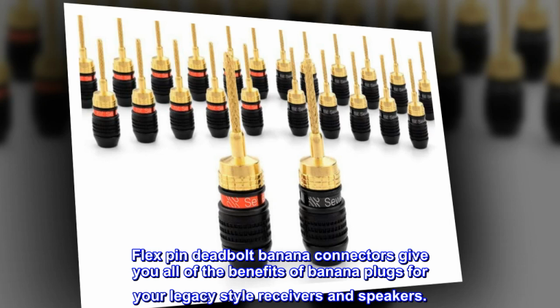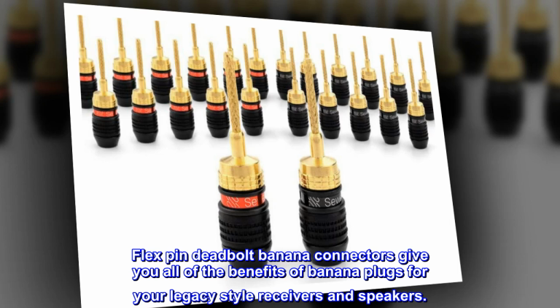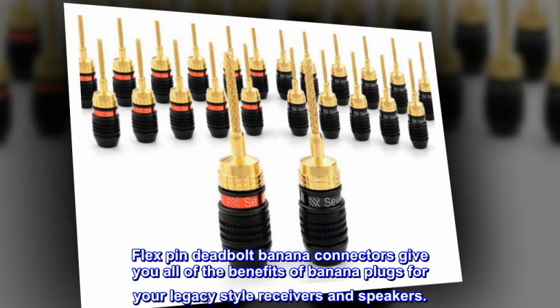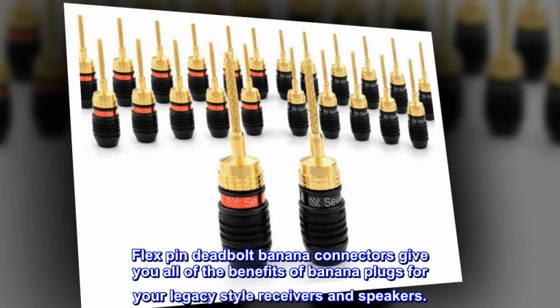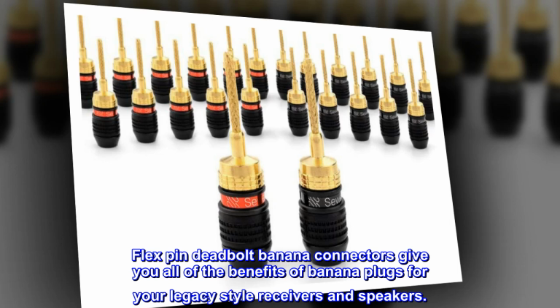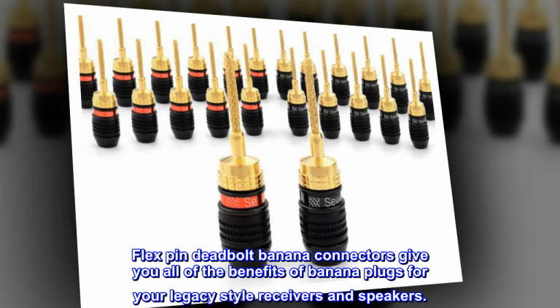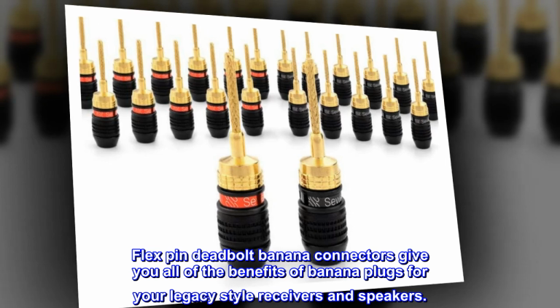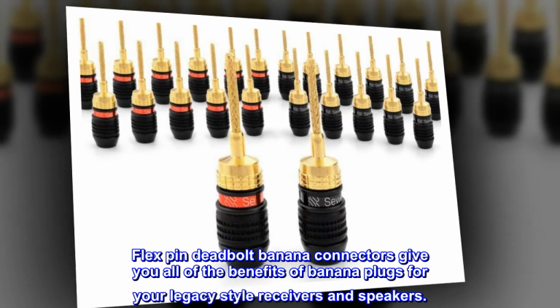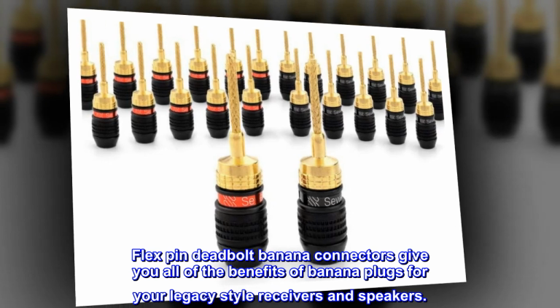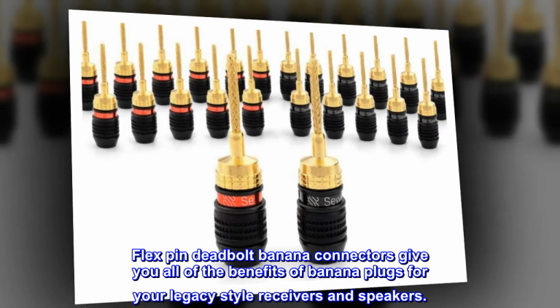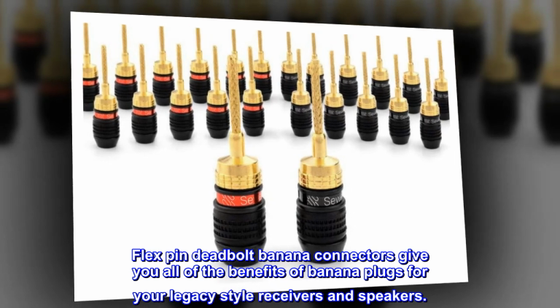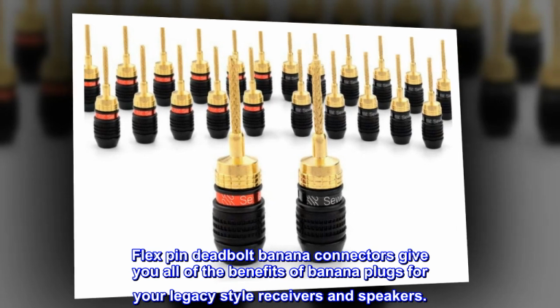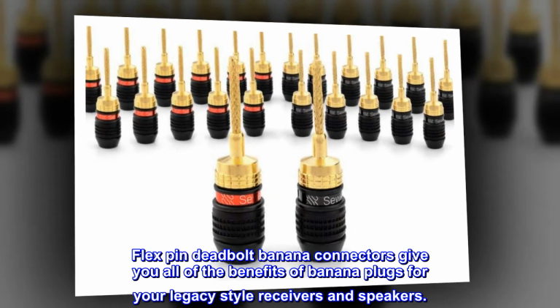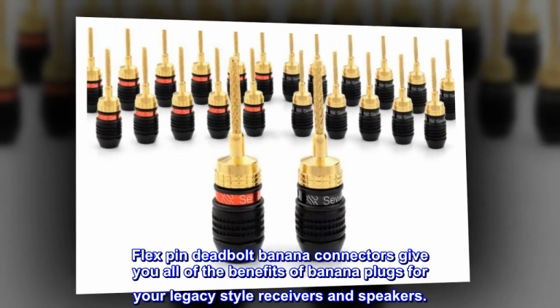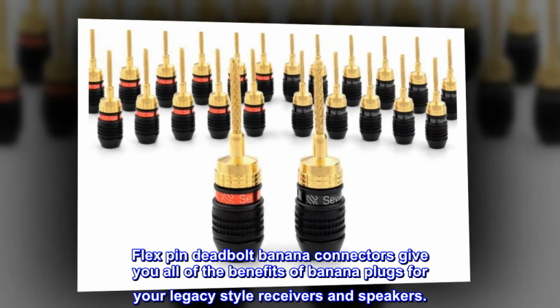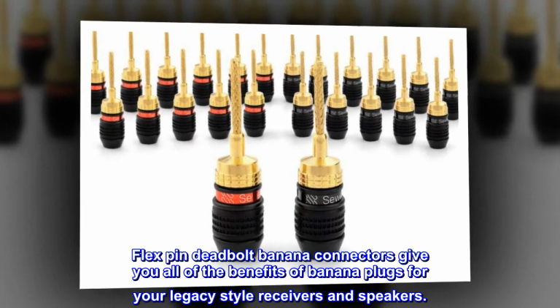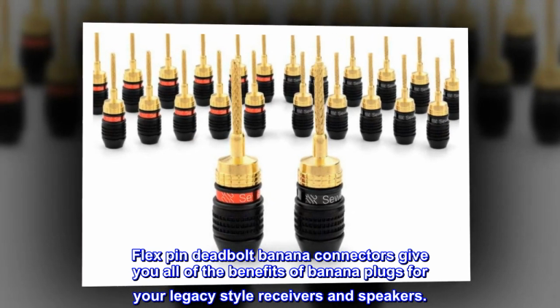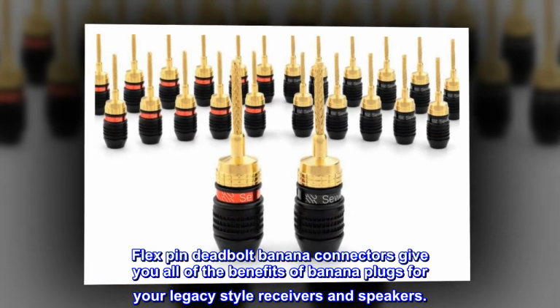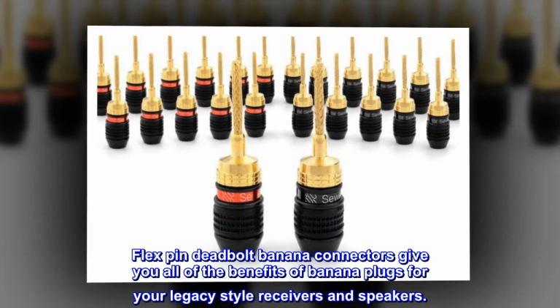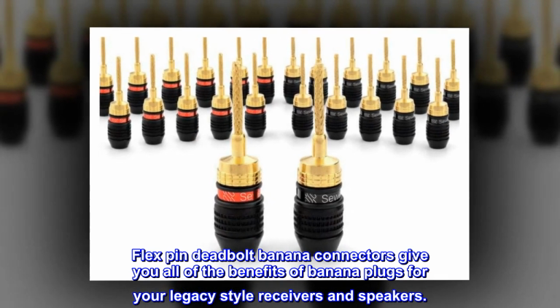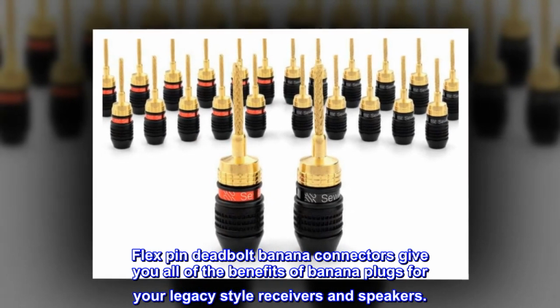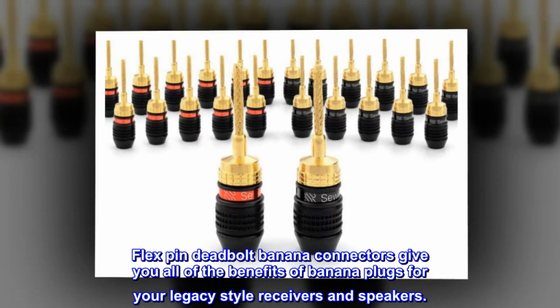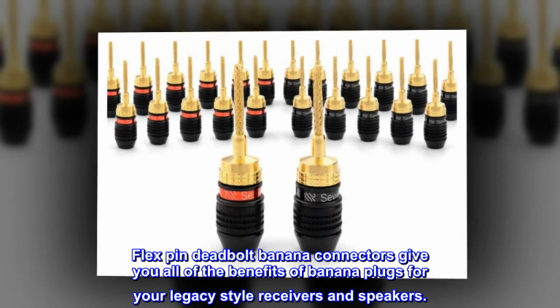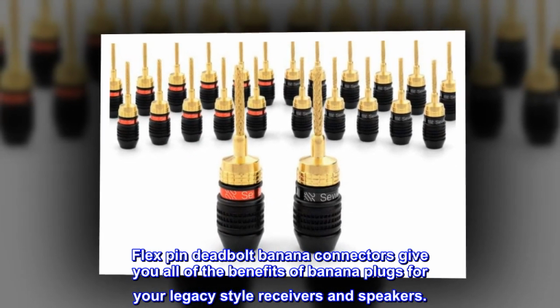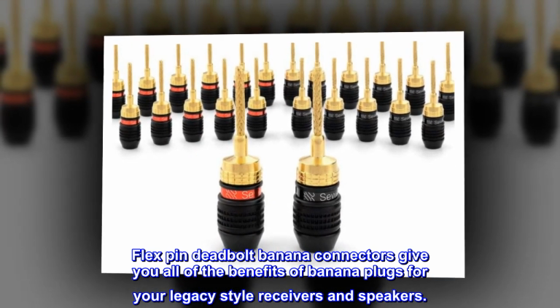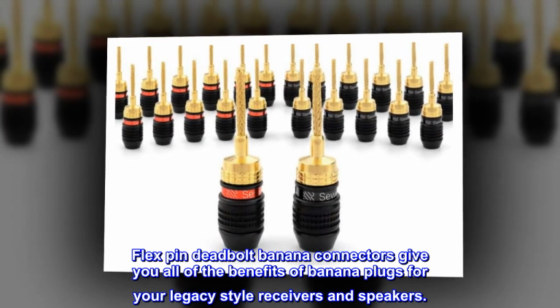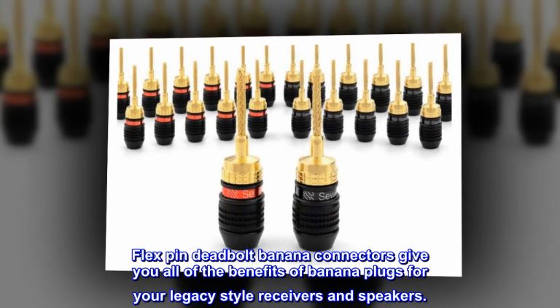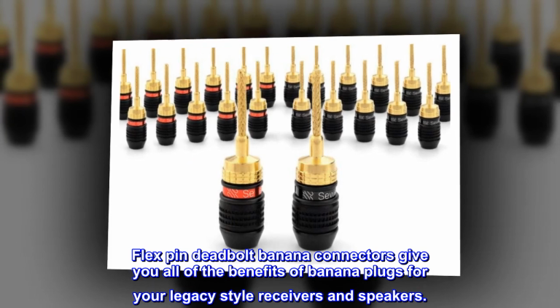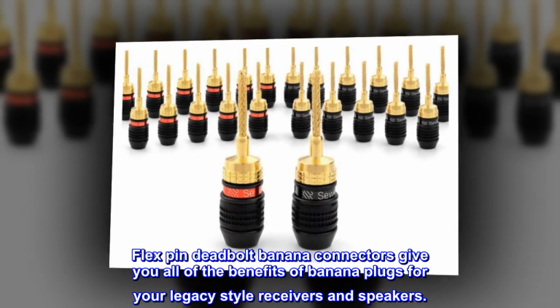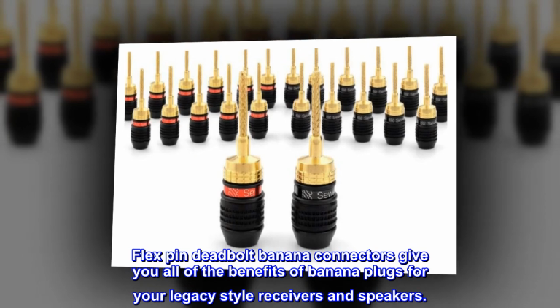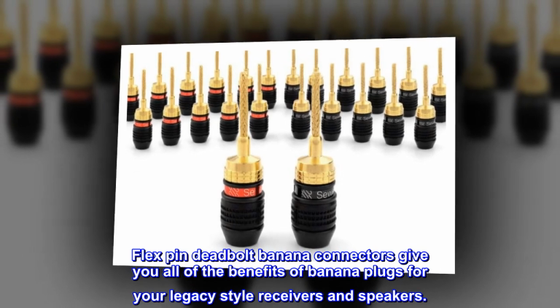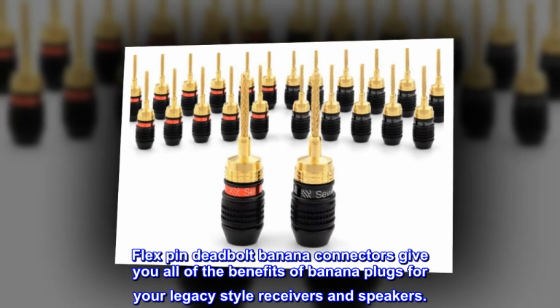Flex pin deadbolt banana connectors give you all of the benefits of banana plugs for your legacy style receivers and speakers.